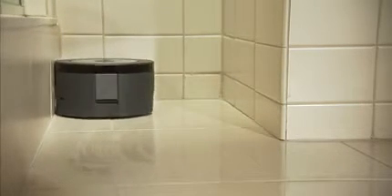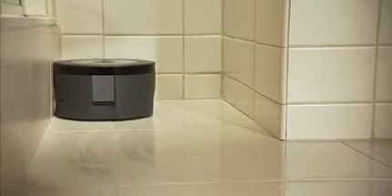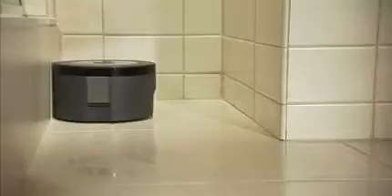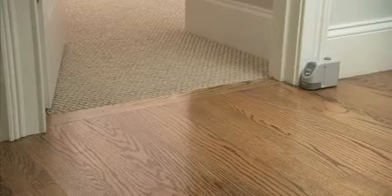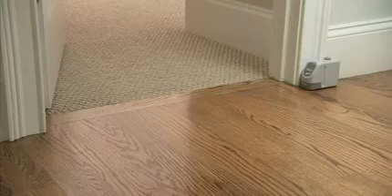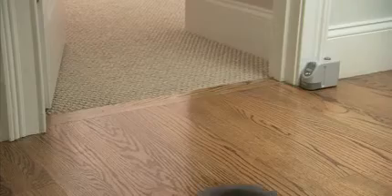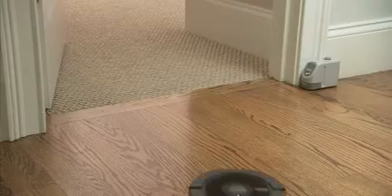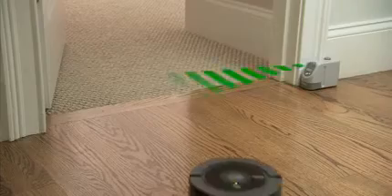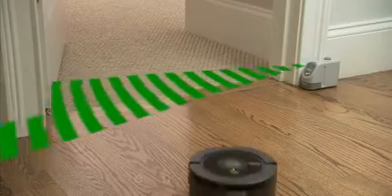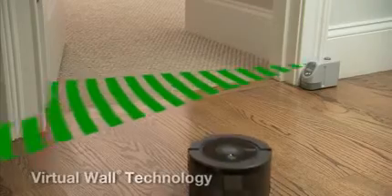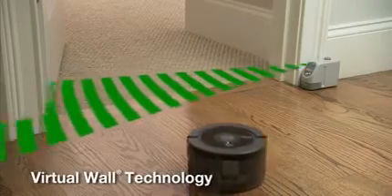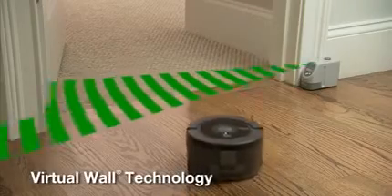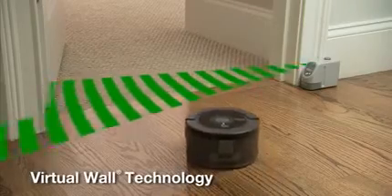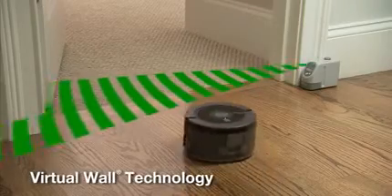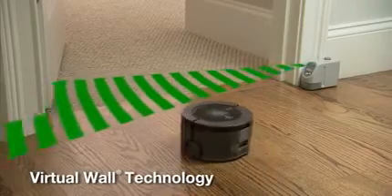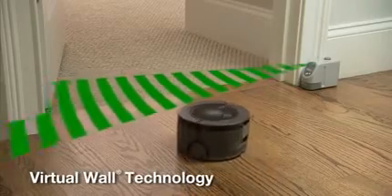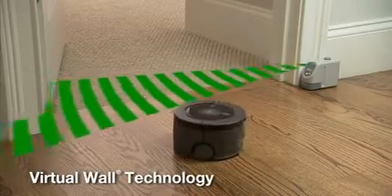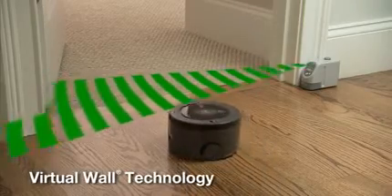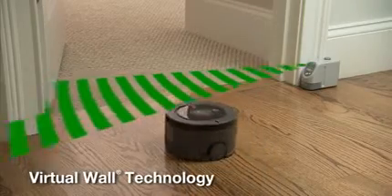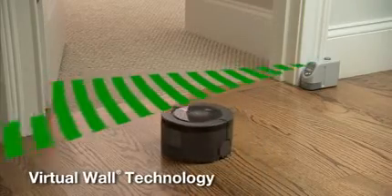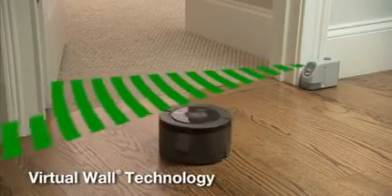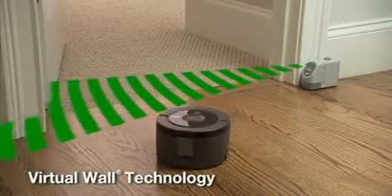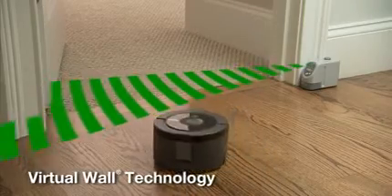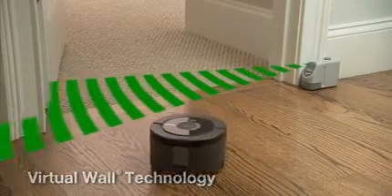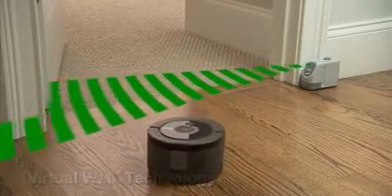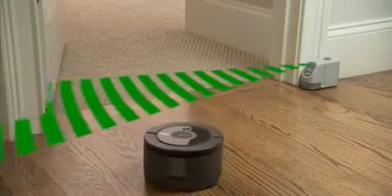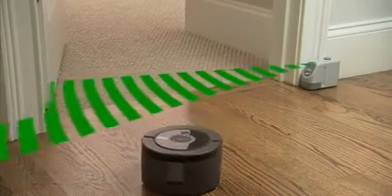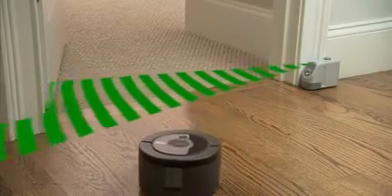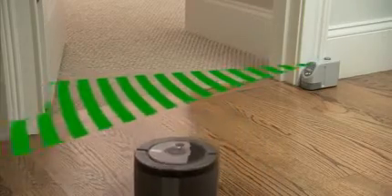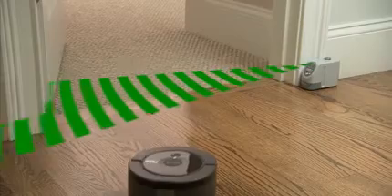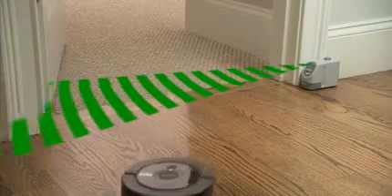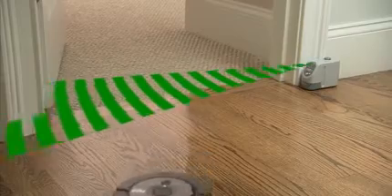SCUBA 230's virtual wall technology keeps the robot in the areas you want to clean and out of the ones you don't.